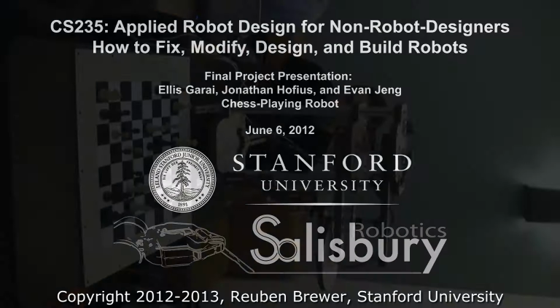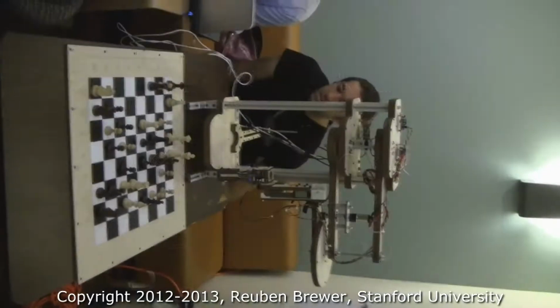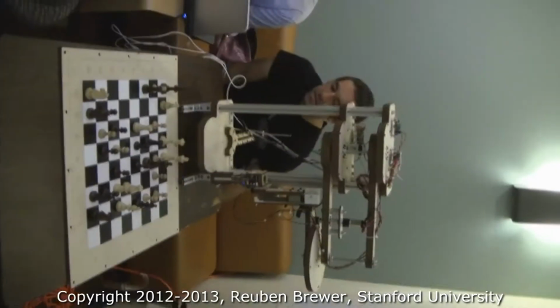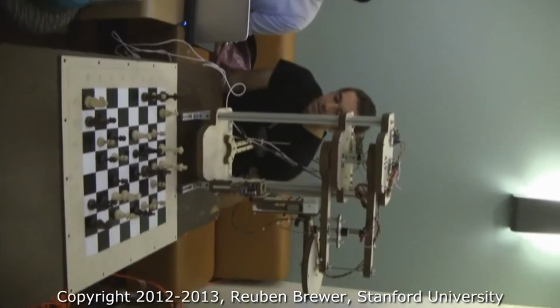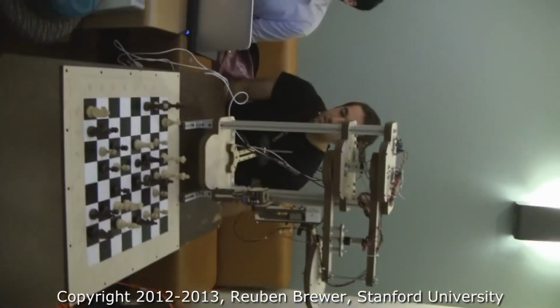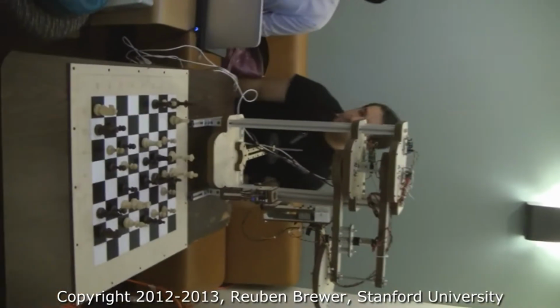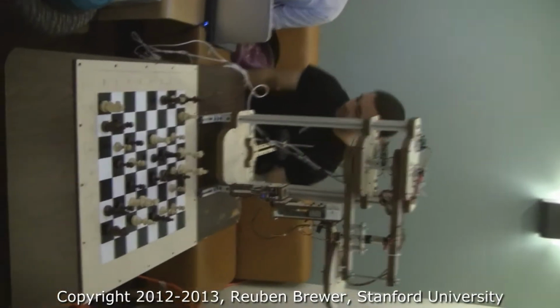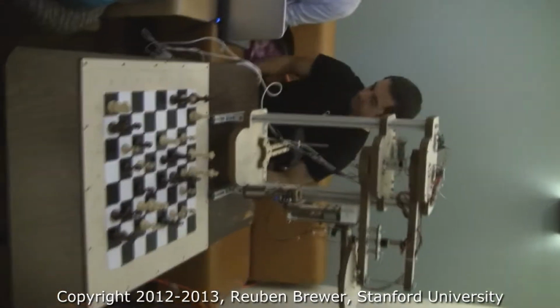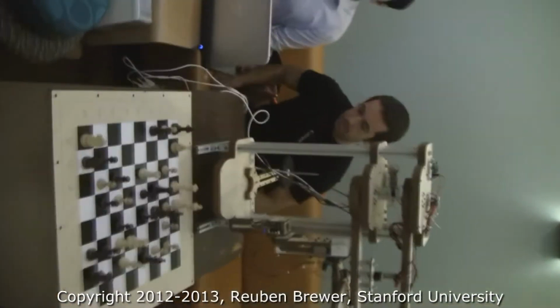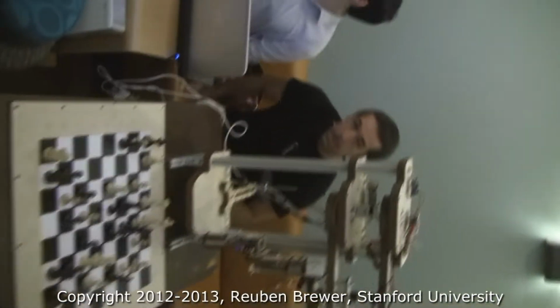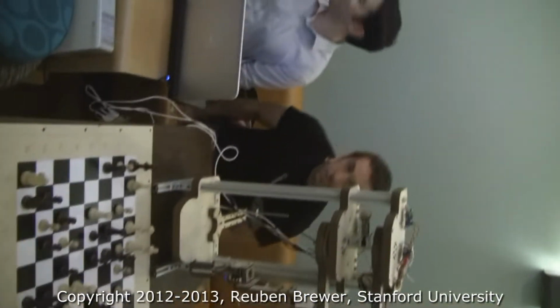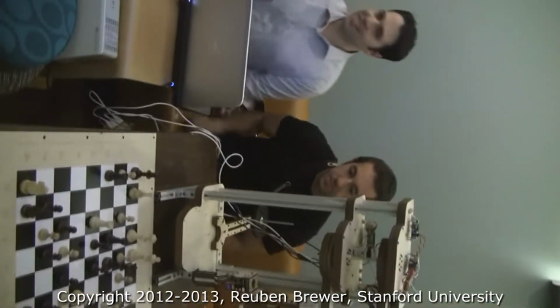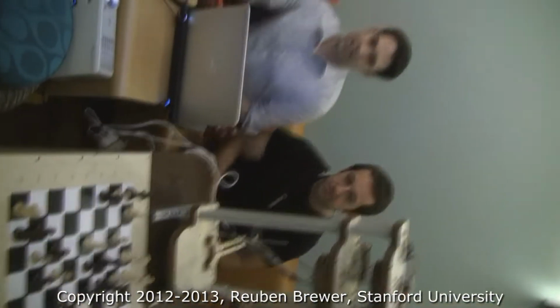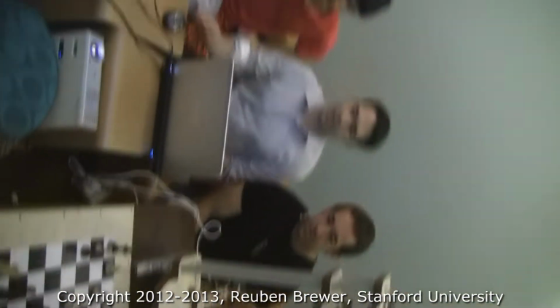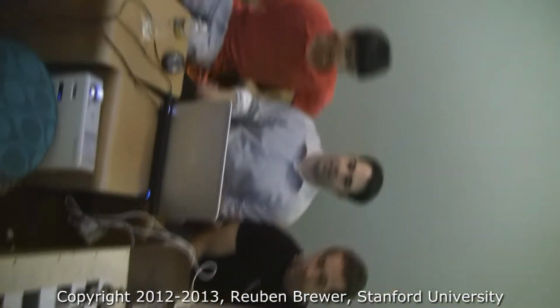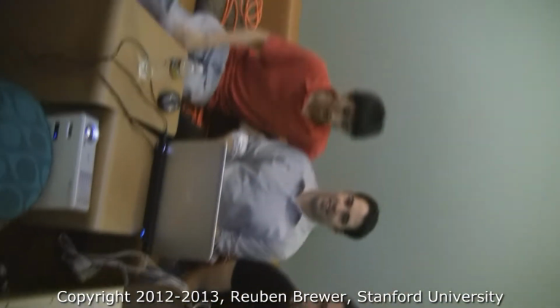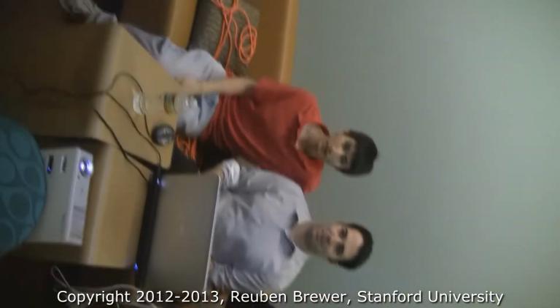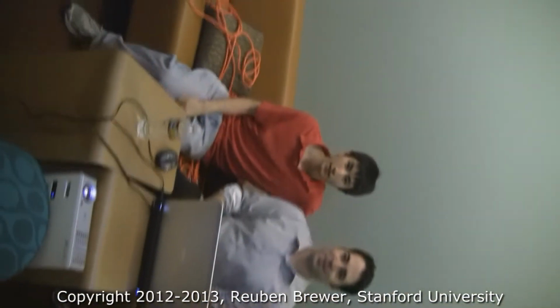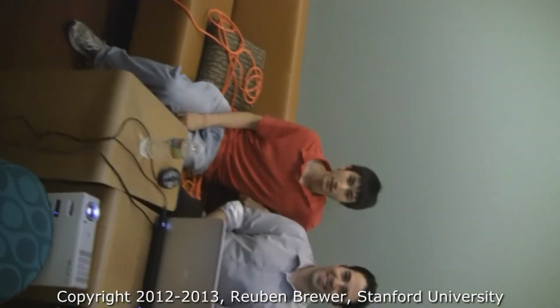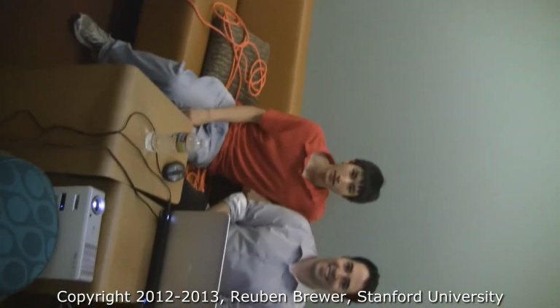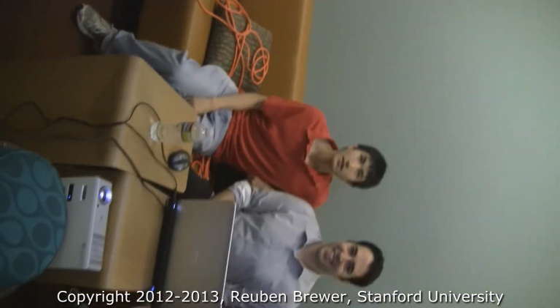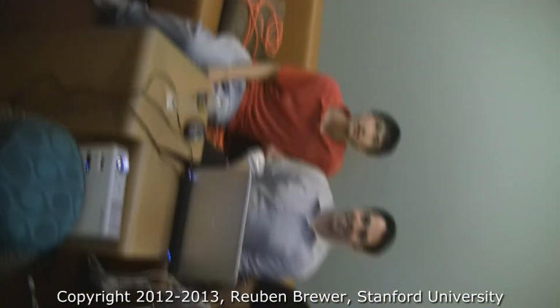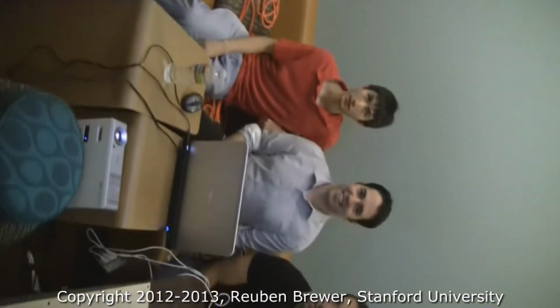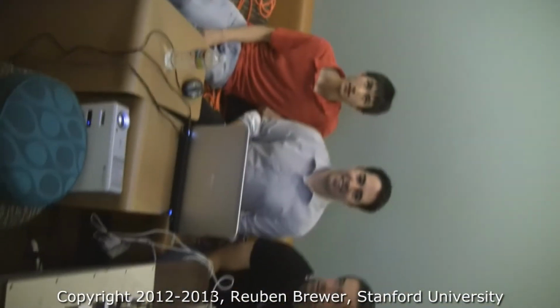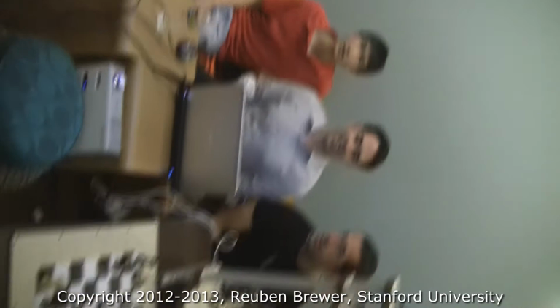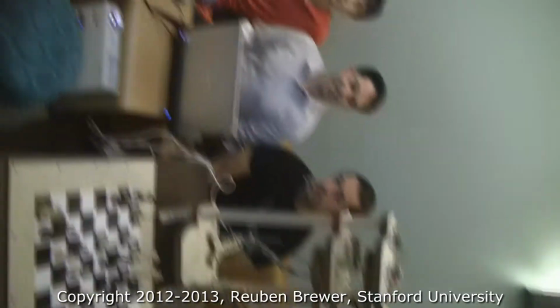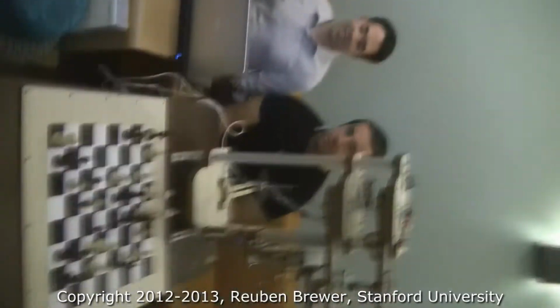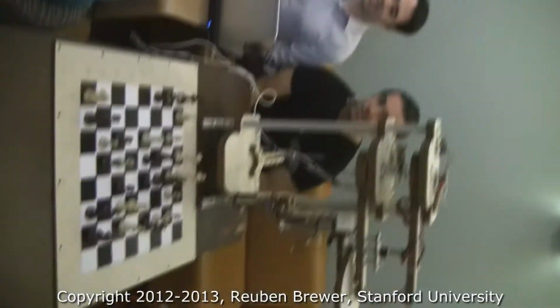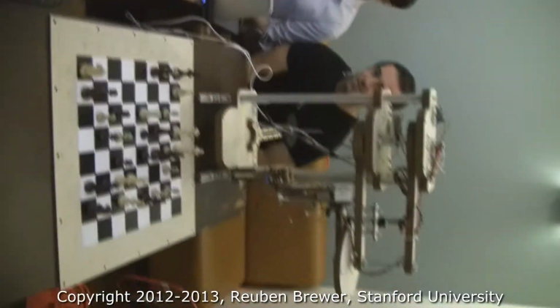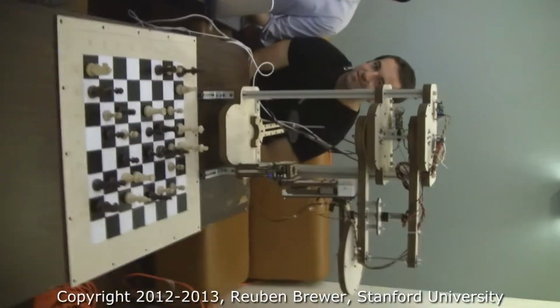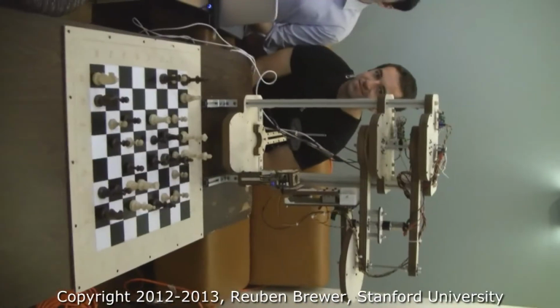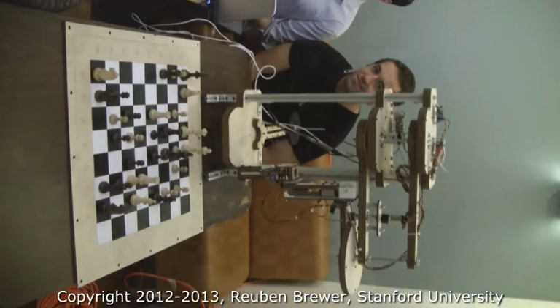CS-235 Final Project Presentations. Jonathan Hofeus, Ellis Gurai, and Evan Jang are going to show us their masterful chess robot.